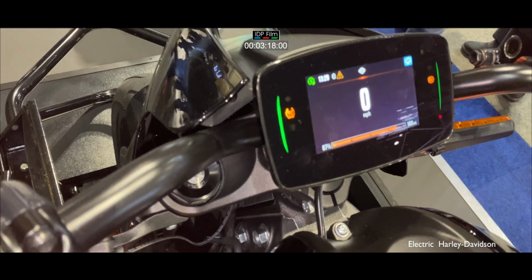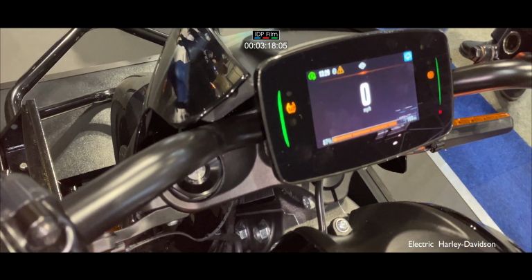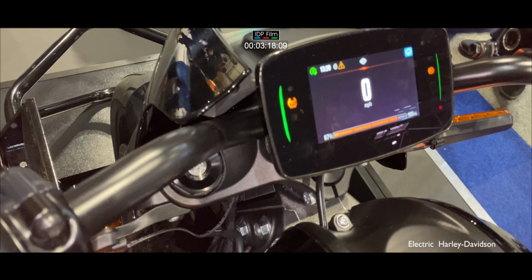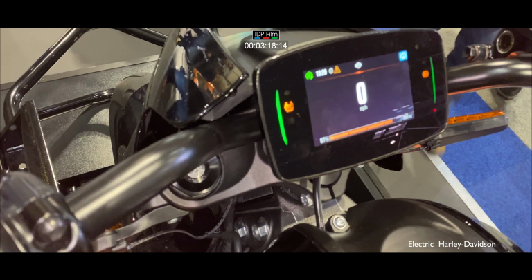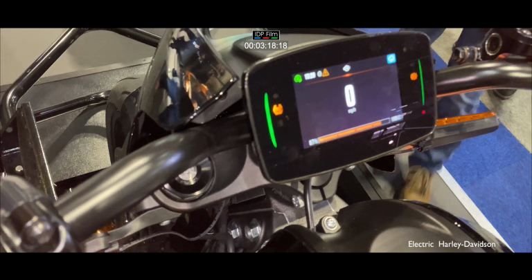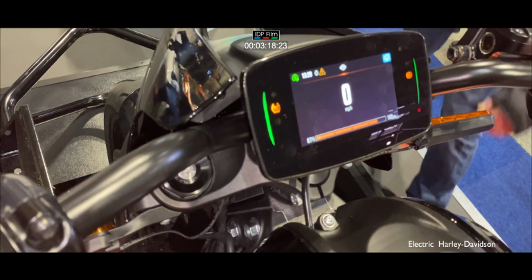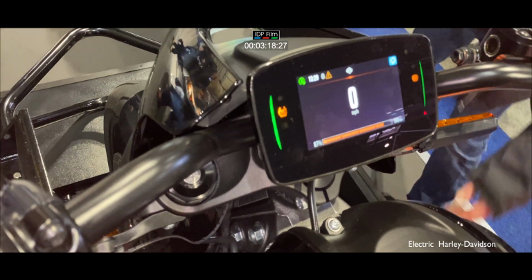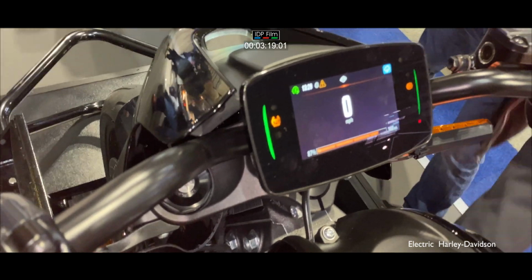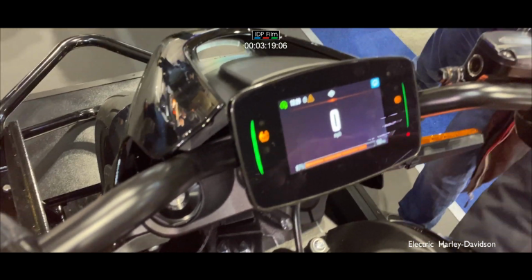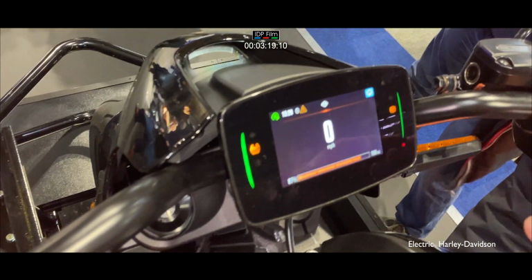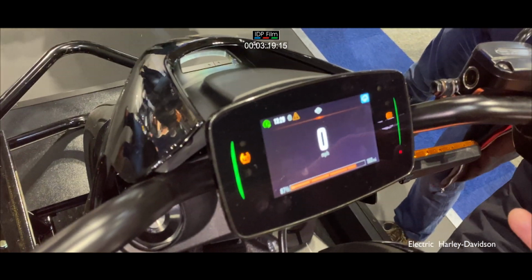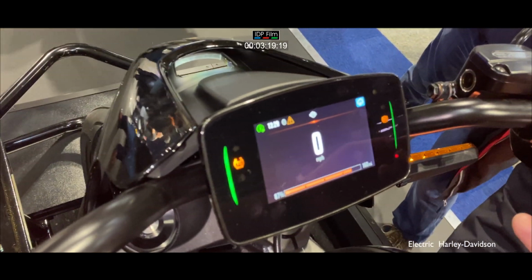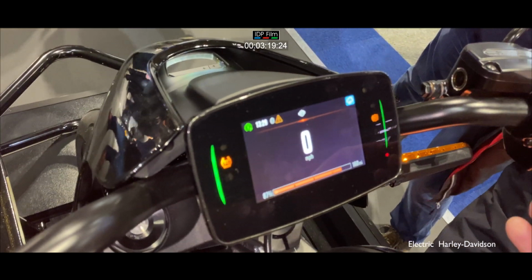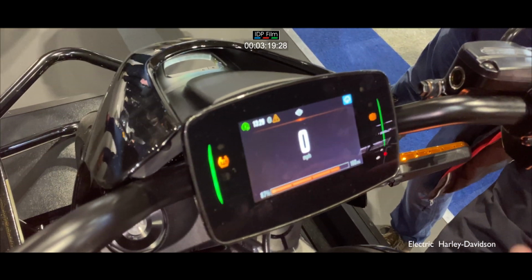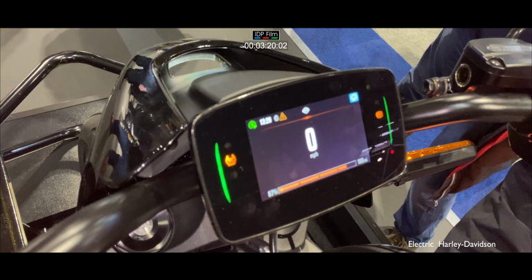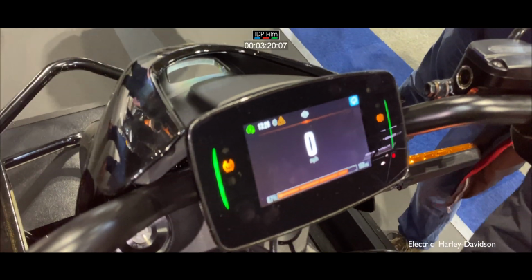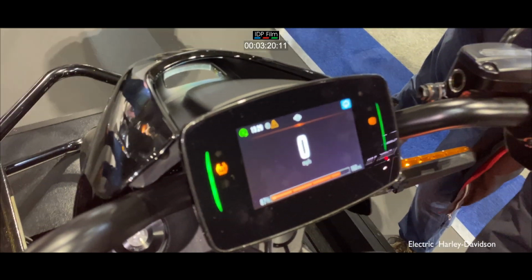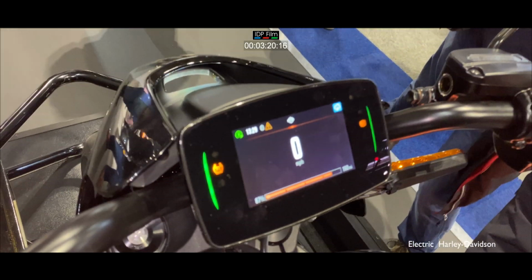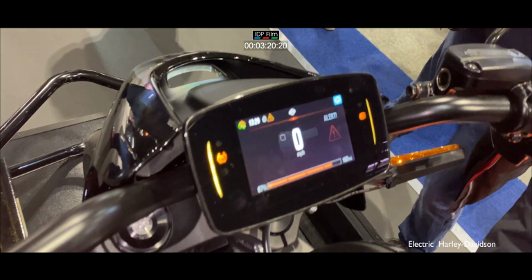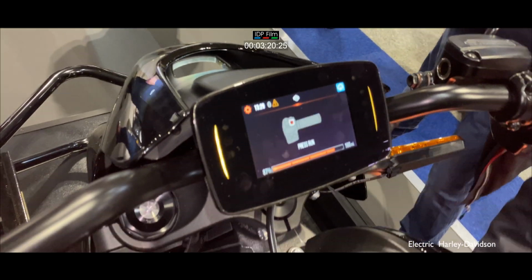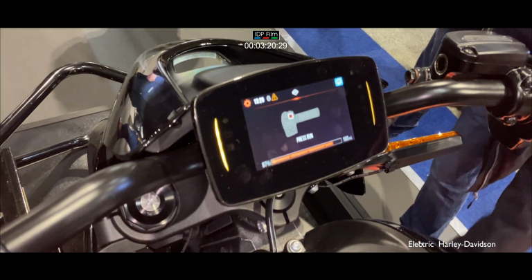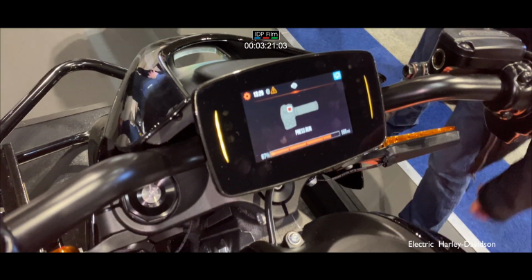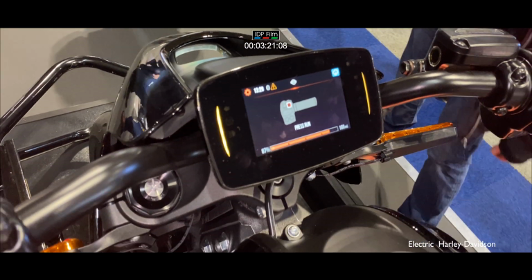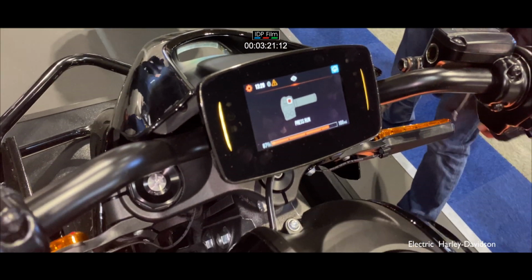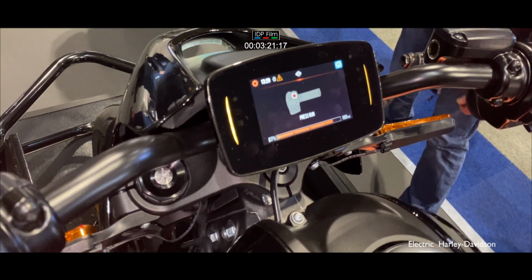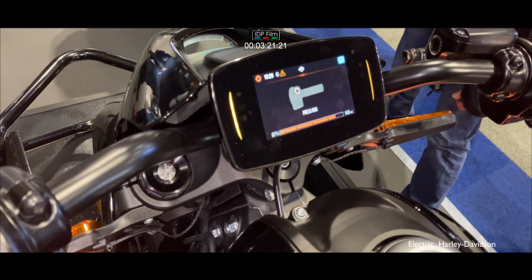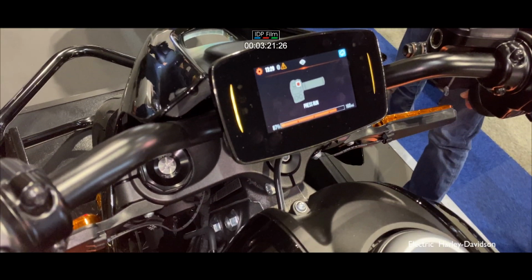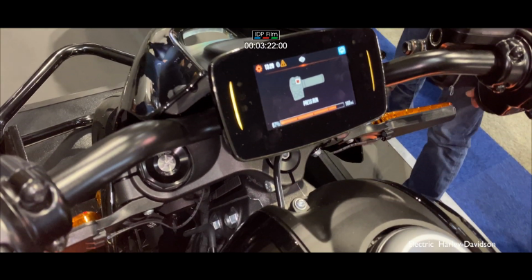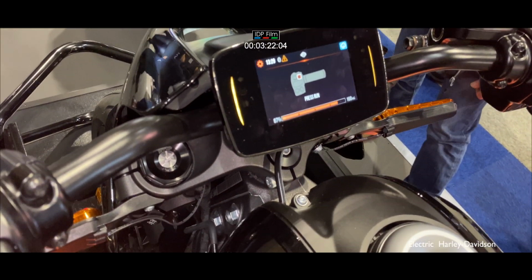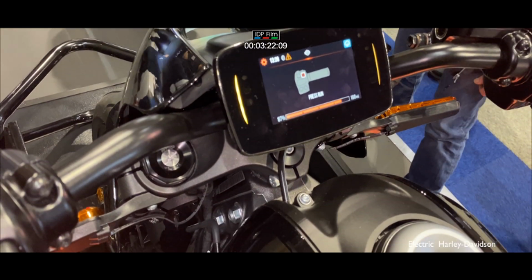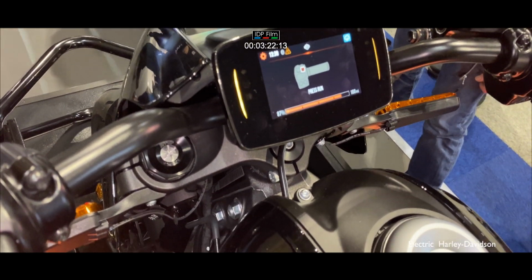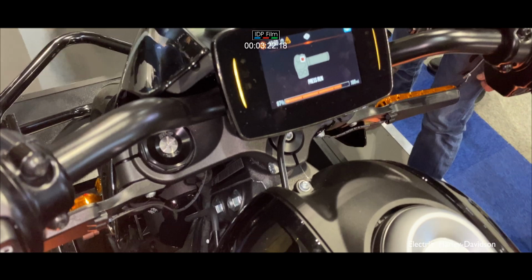Turn it off using that button there — it will then do a fade-off shutdown sequence.